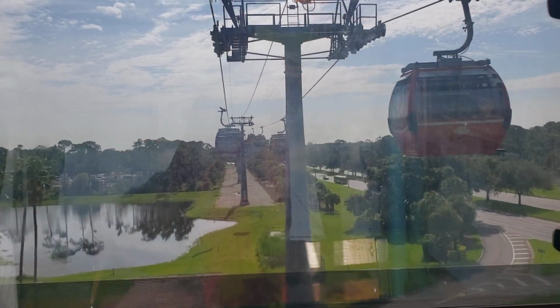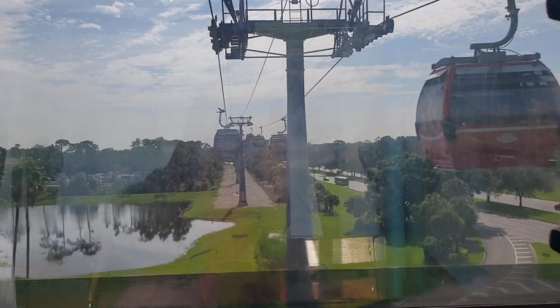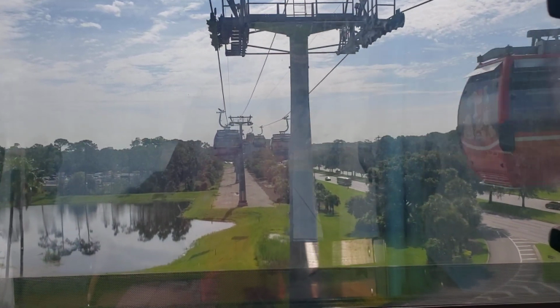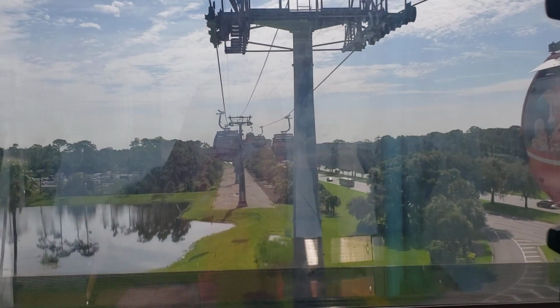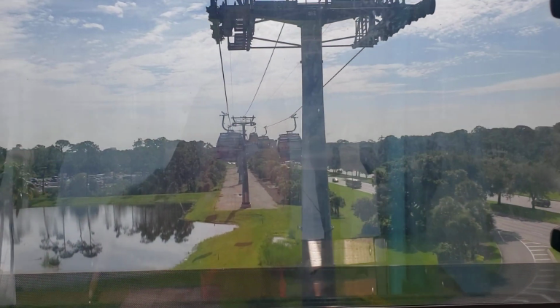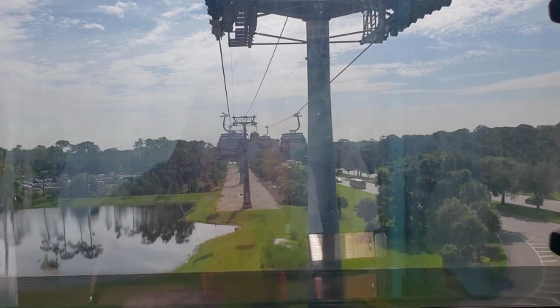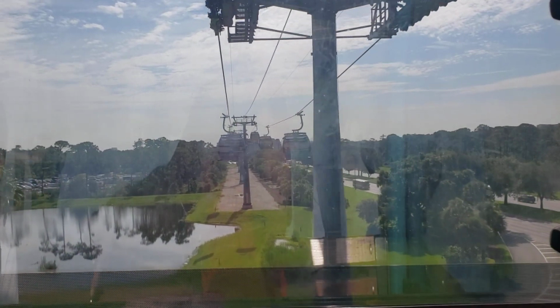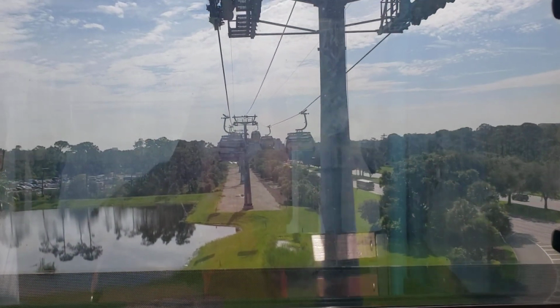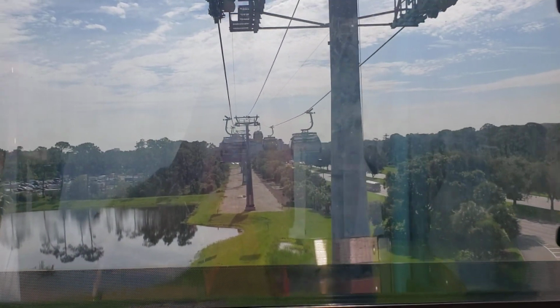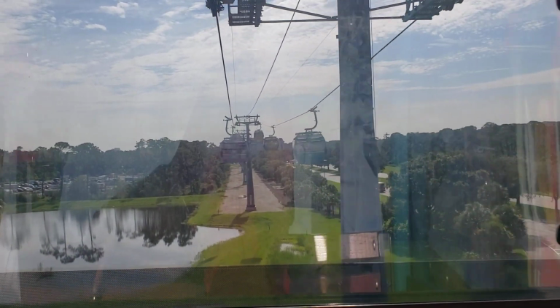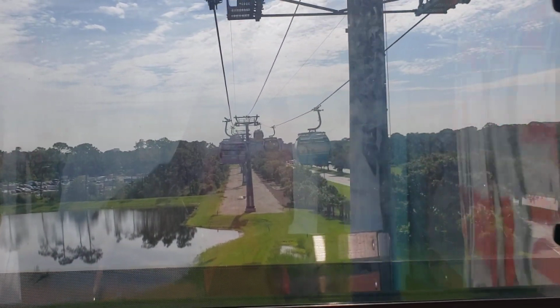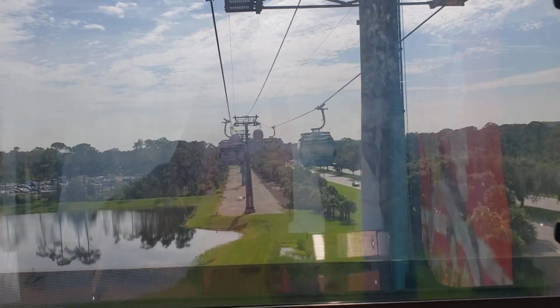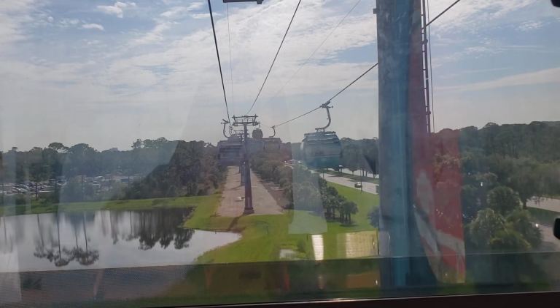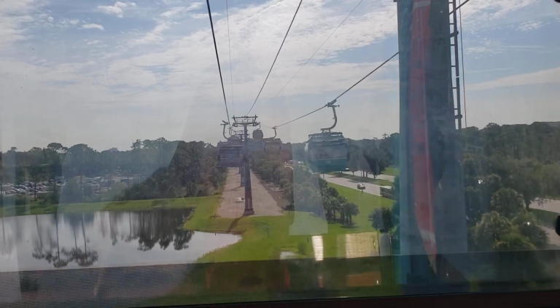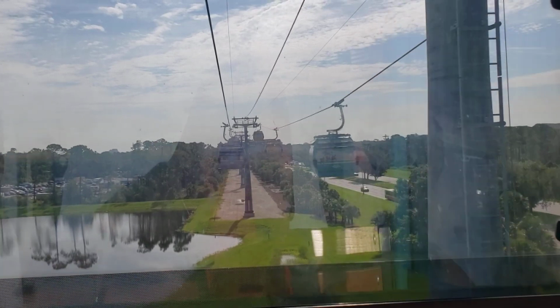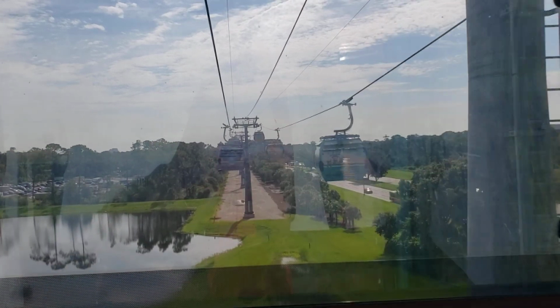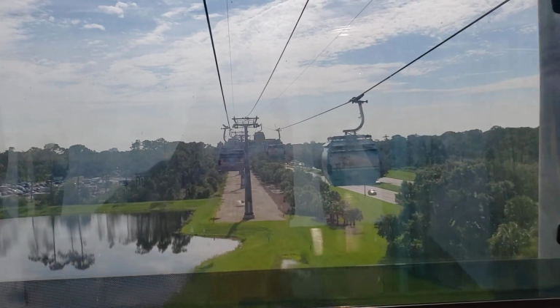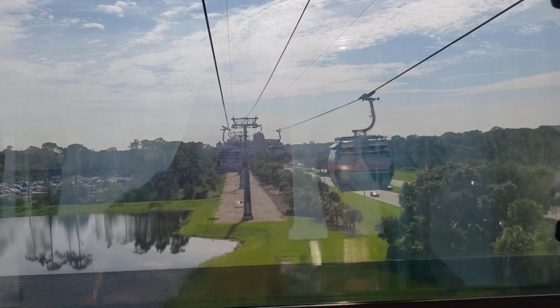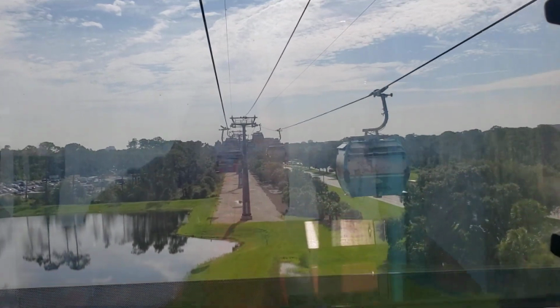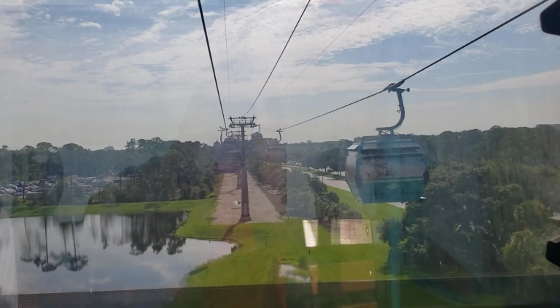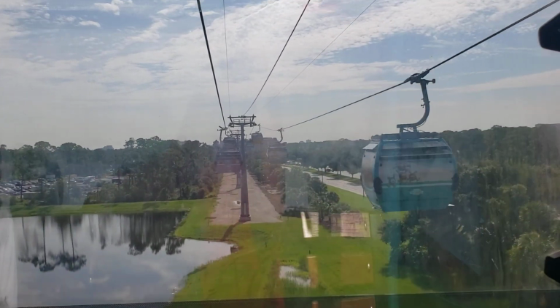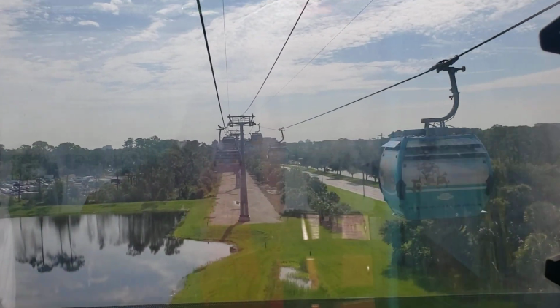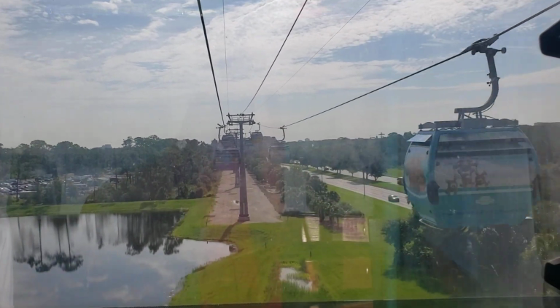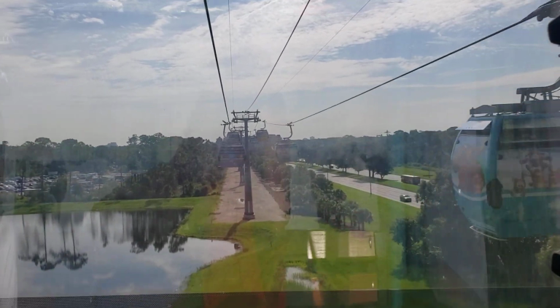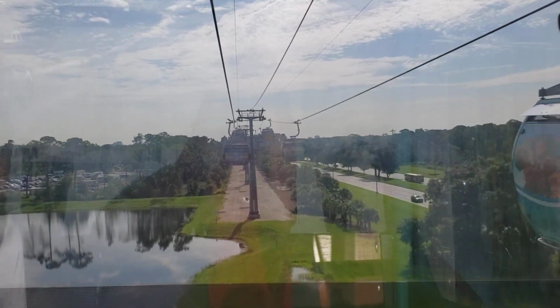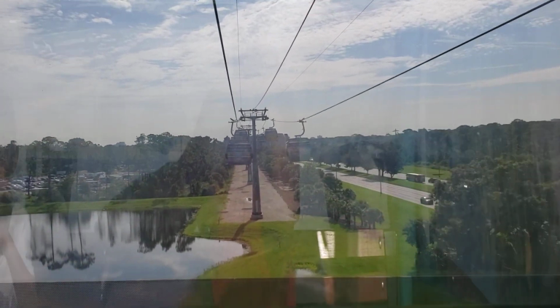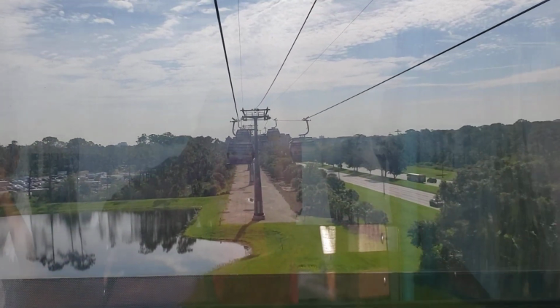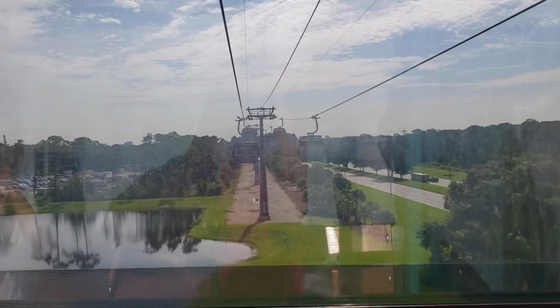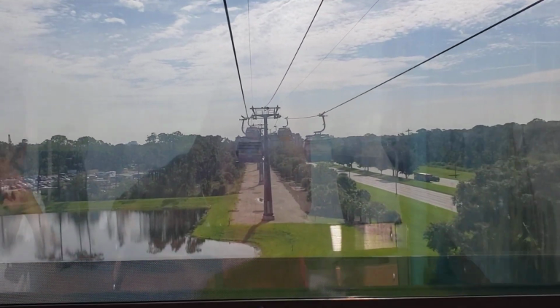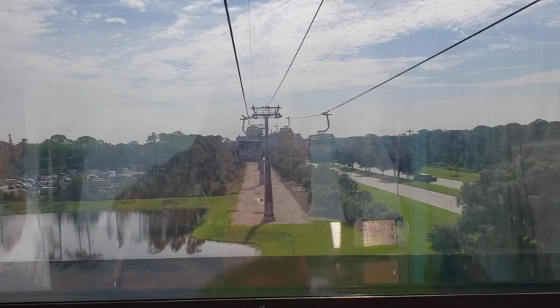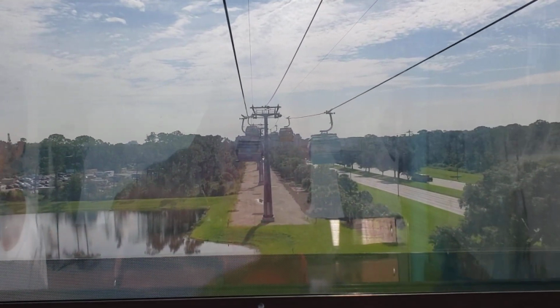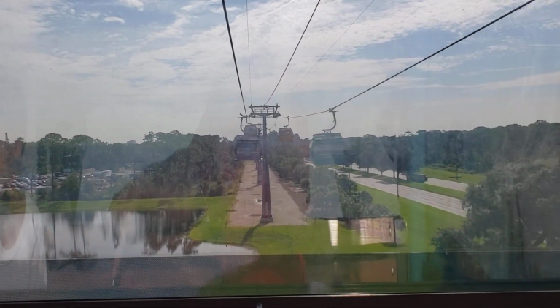We hope you are enjoying your journey on the most magical flight on Earth. We are now traveling along Buena Vista Drive.